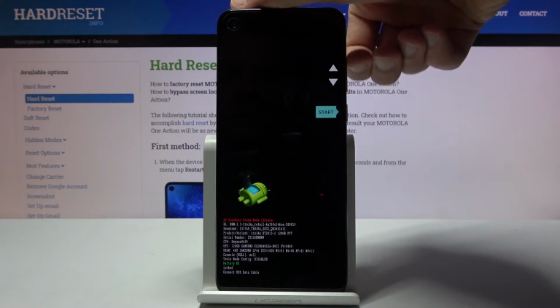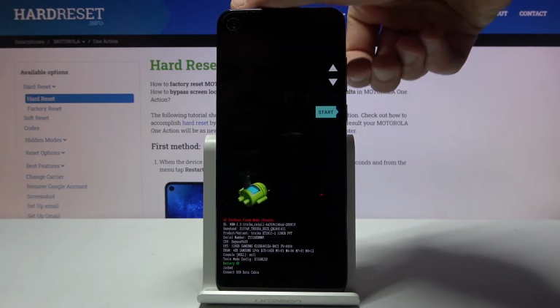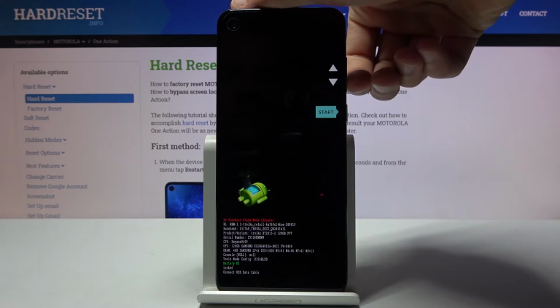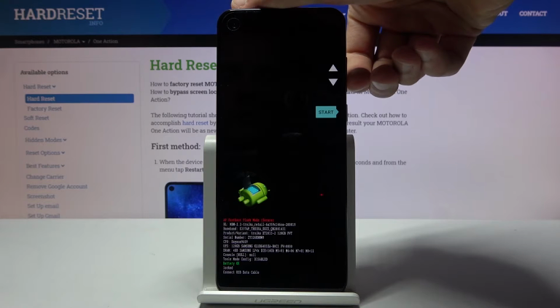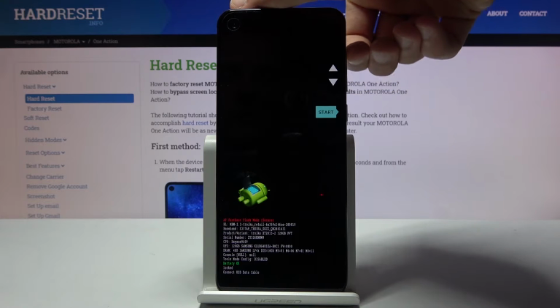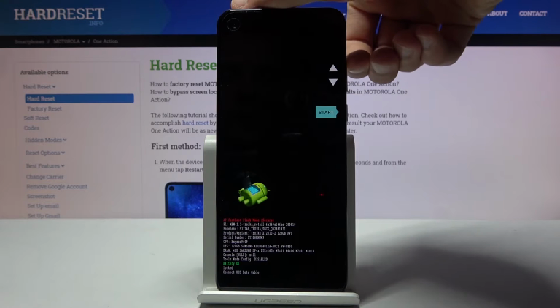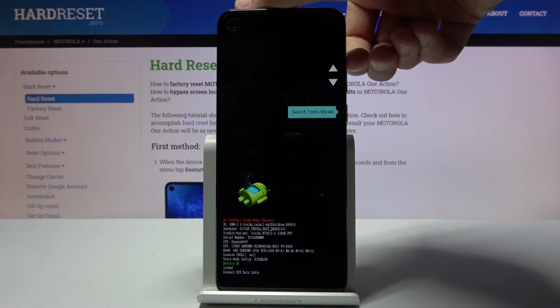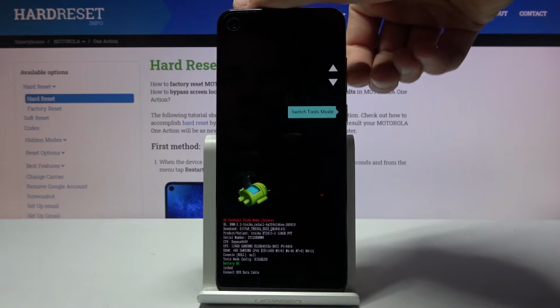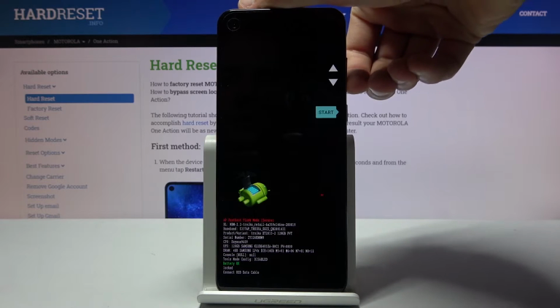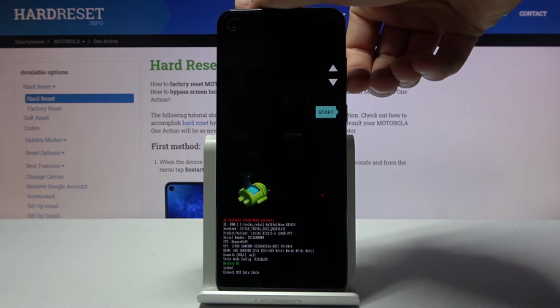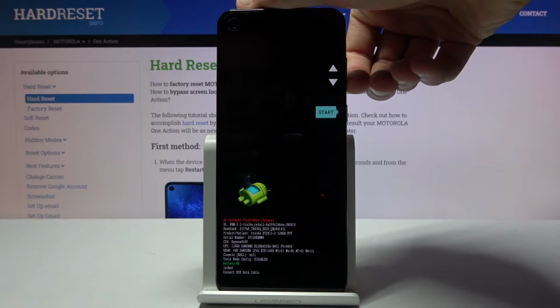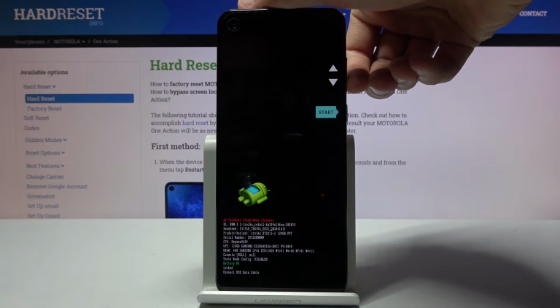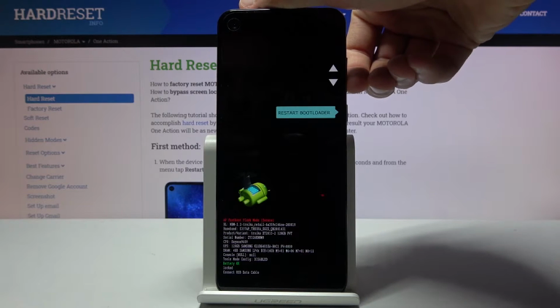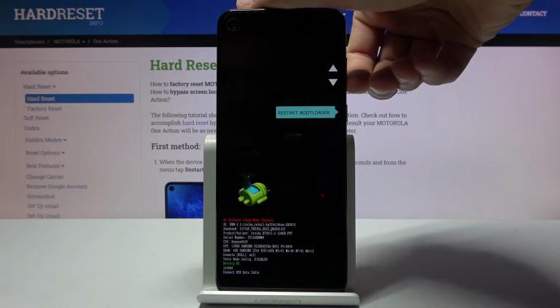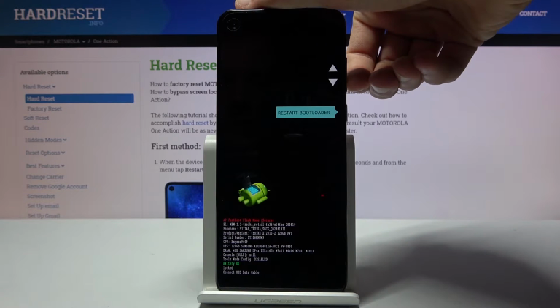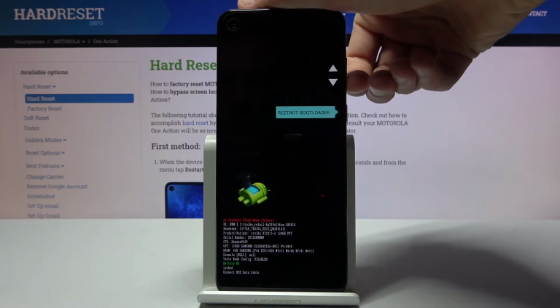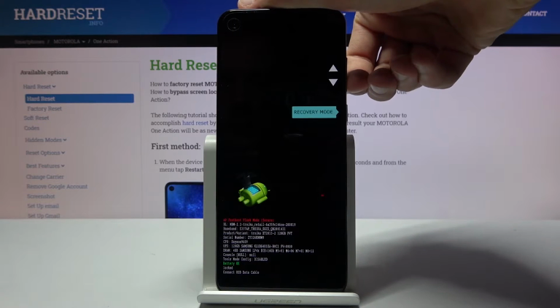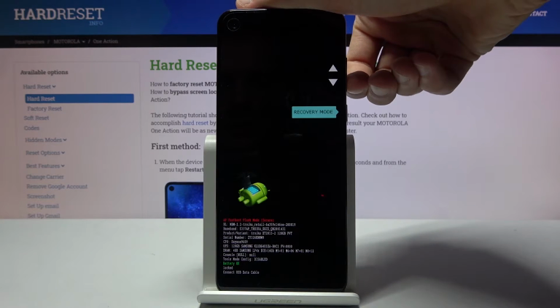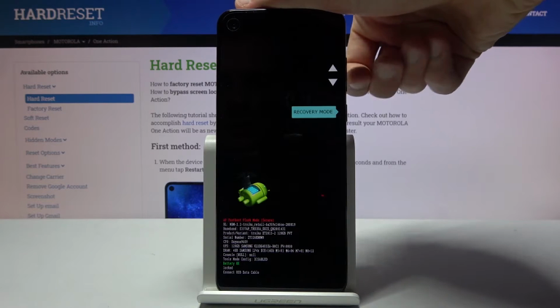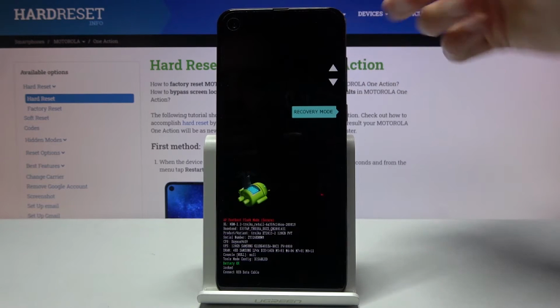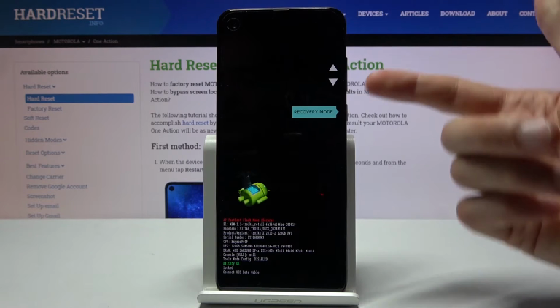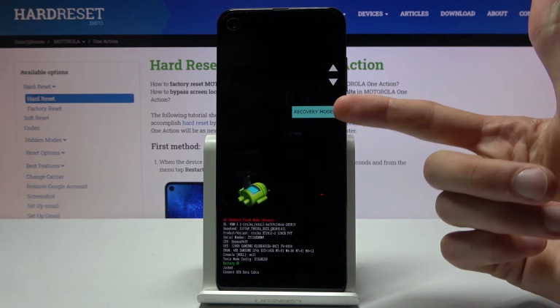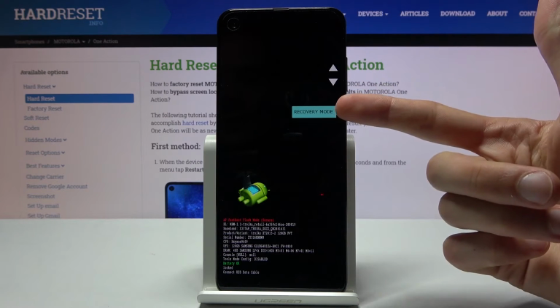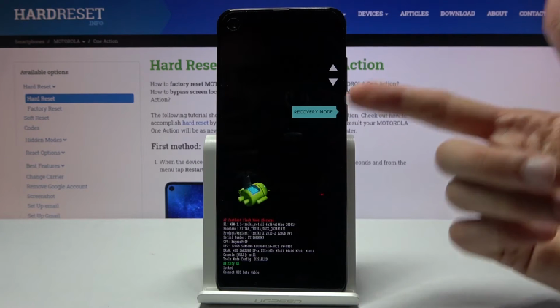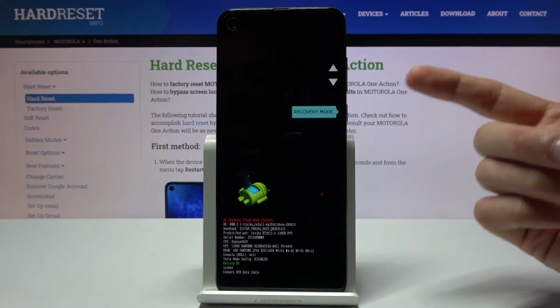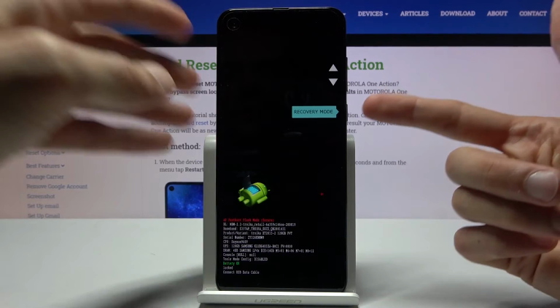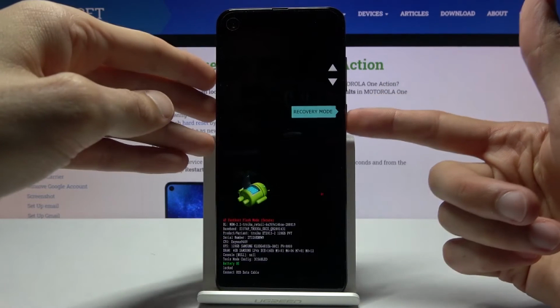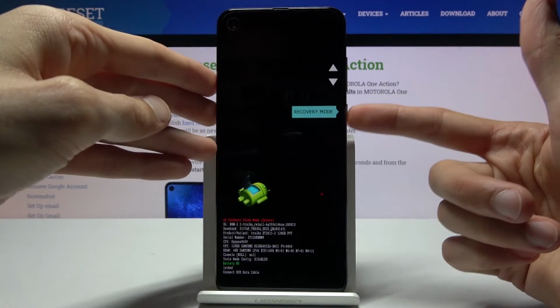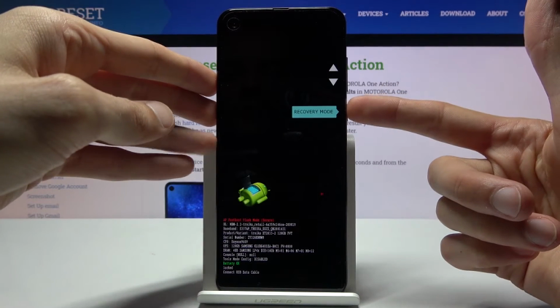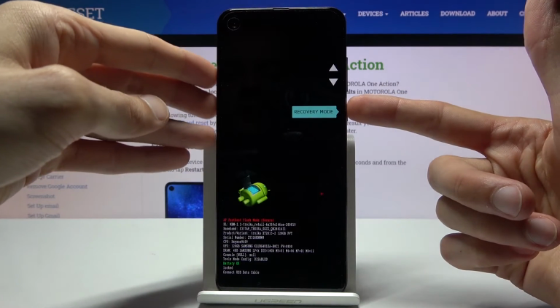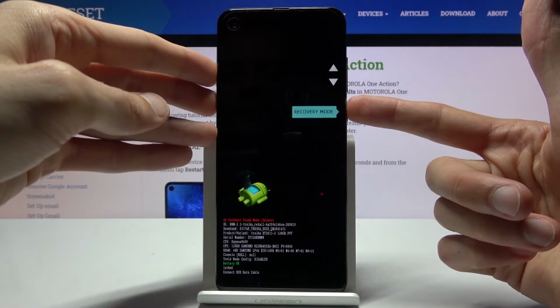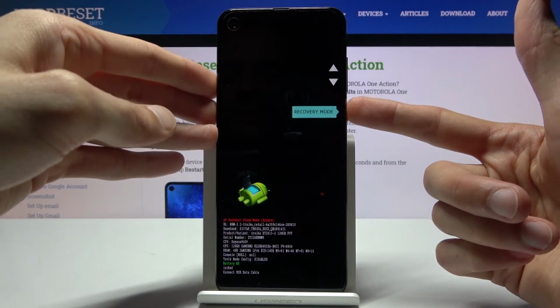Using volume up and down, as you can see, you want to select recovery mode. There it is — recovery mode — and then press the power key to confirm it.